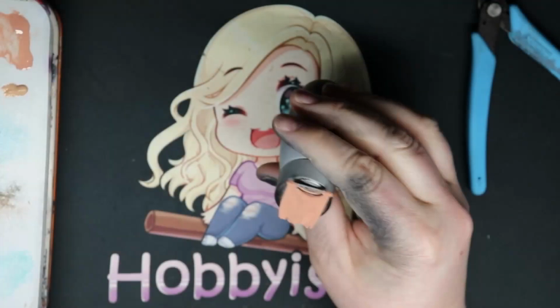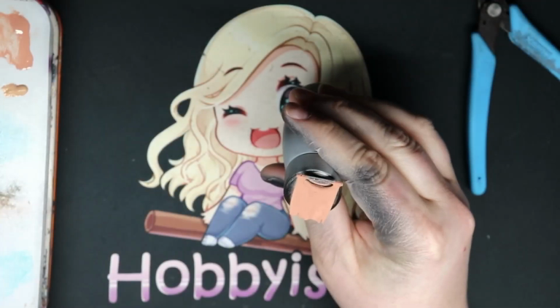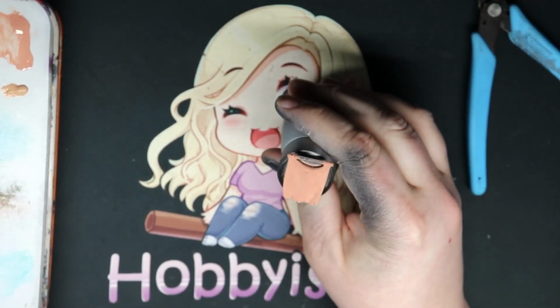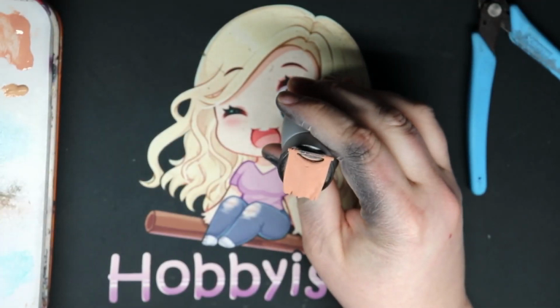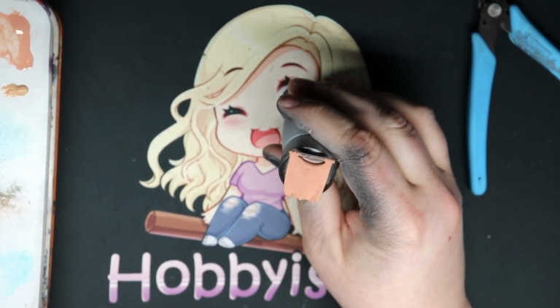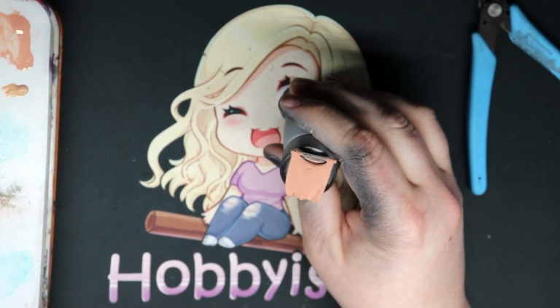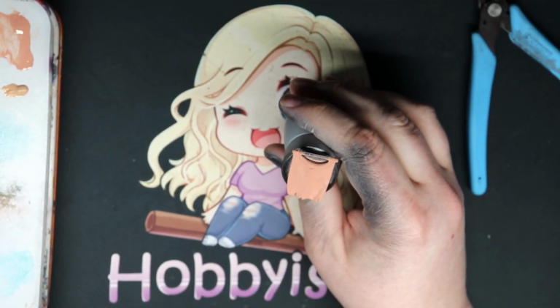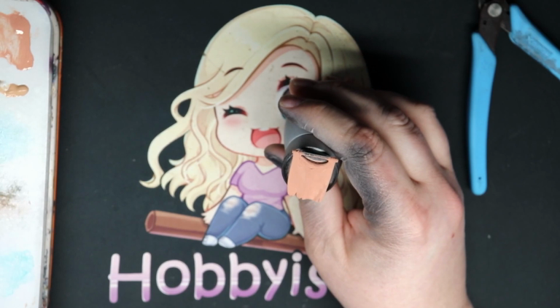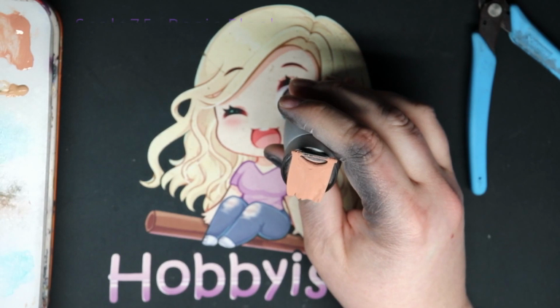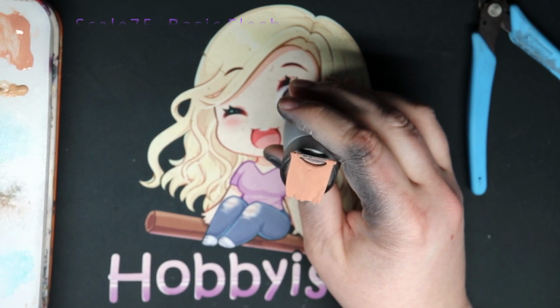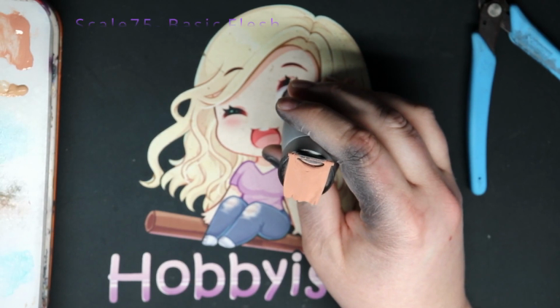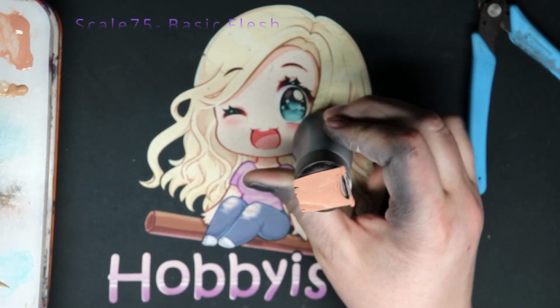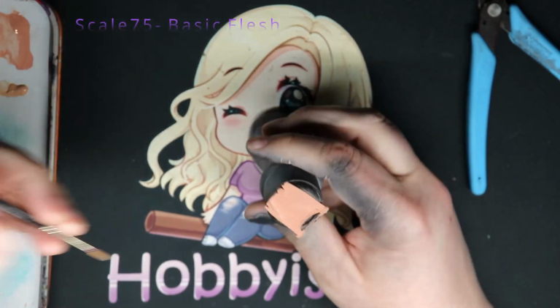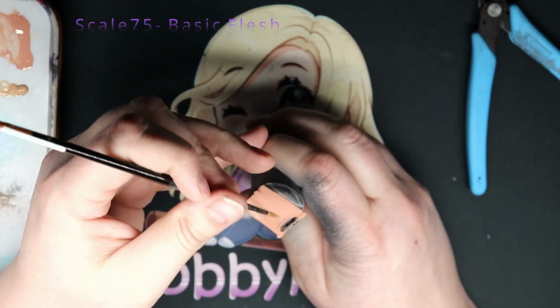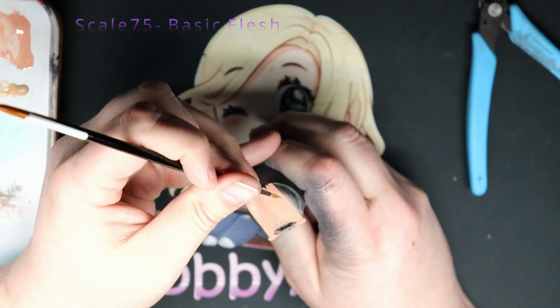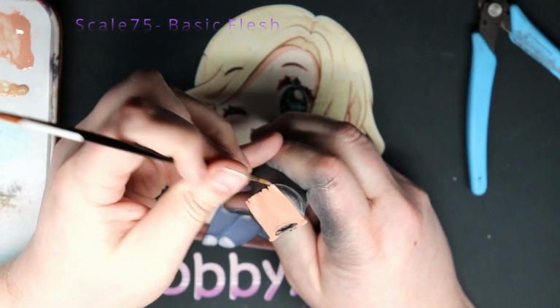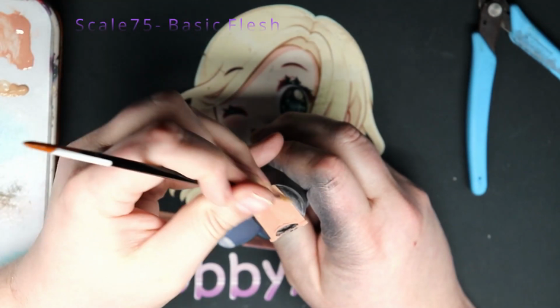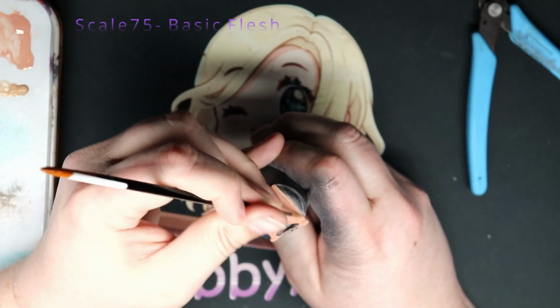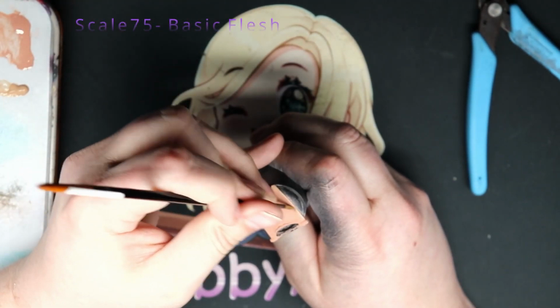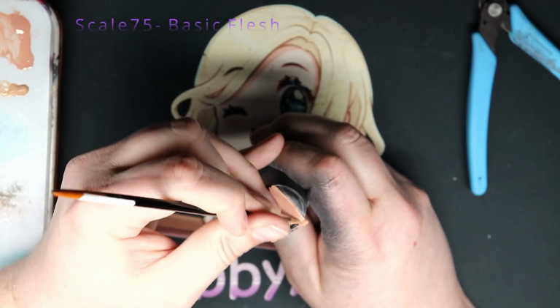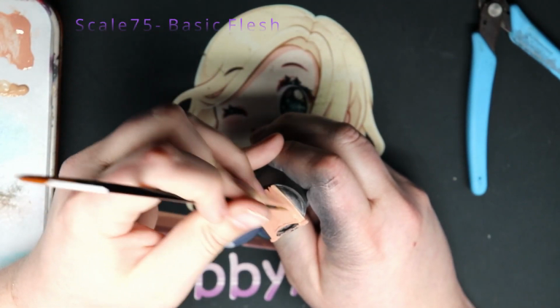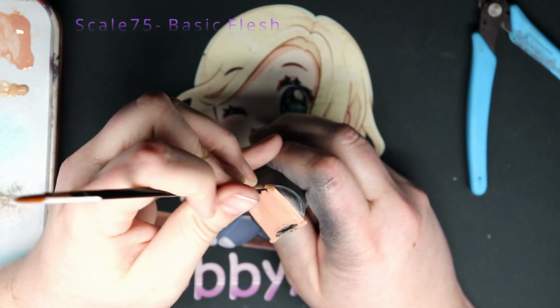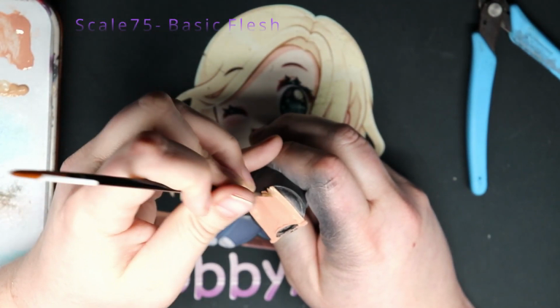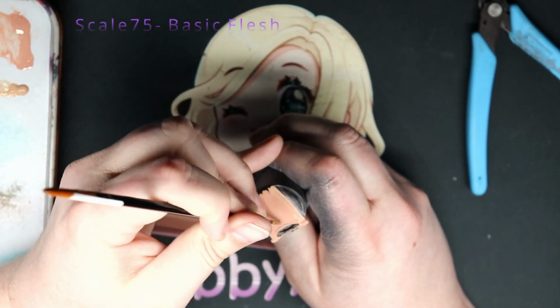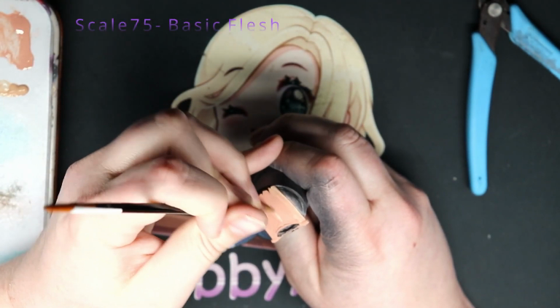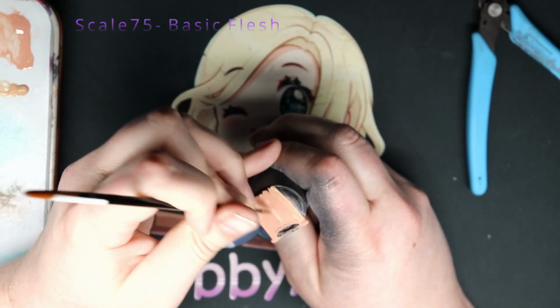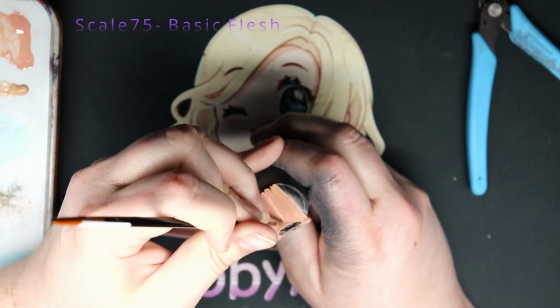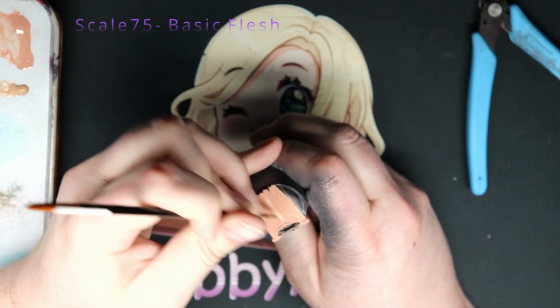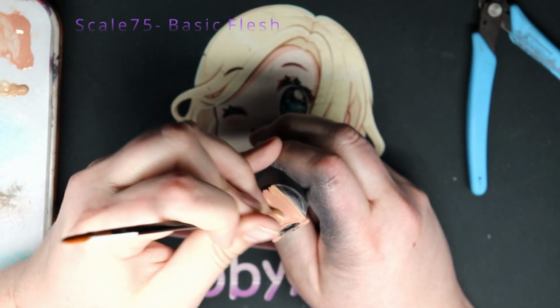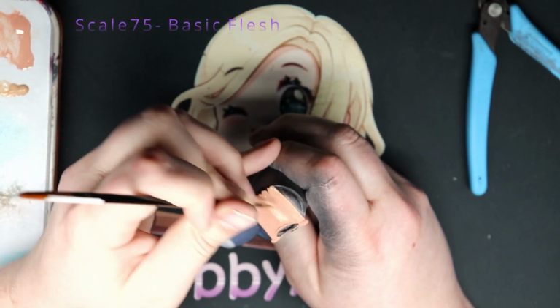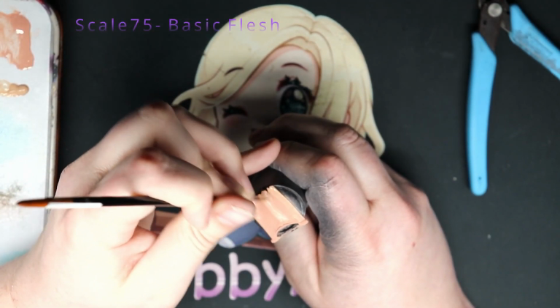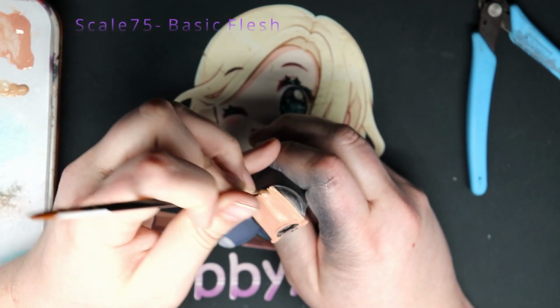The next step is Scale 75's Basic Flesh, and I'm going to do this everywhere except for the deep recesses.